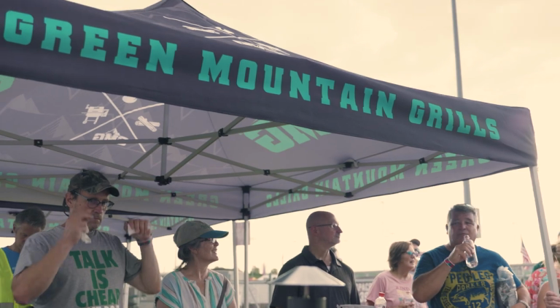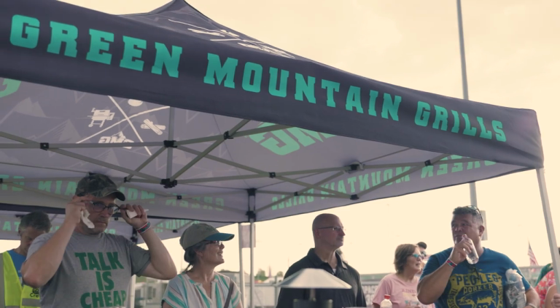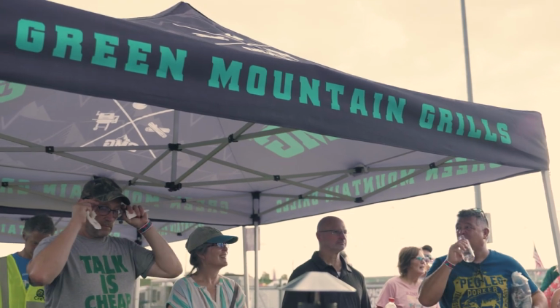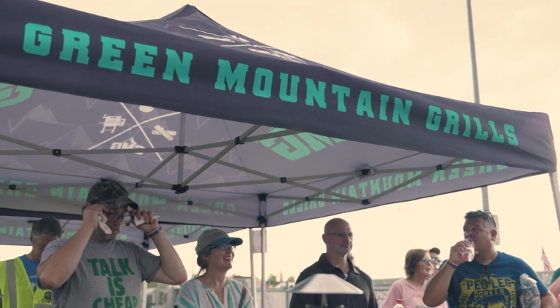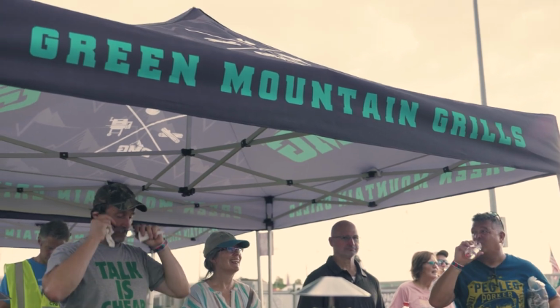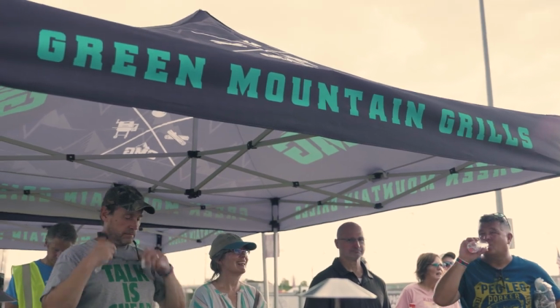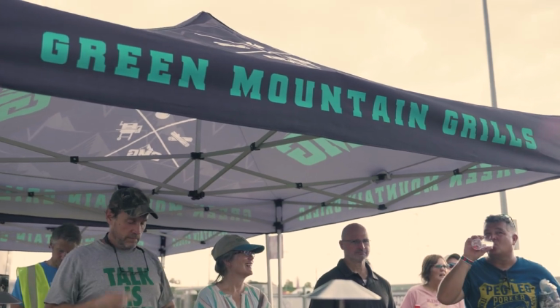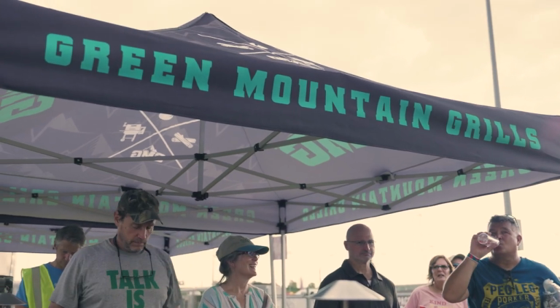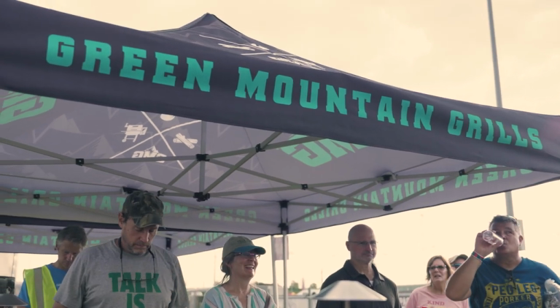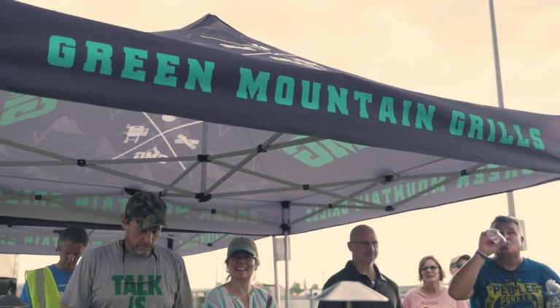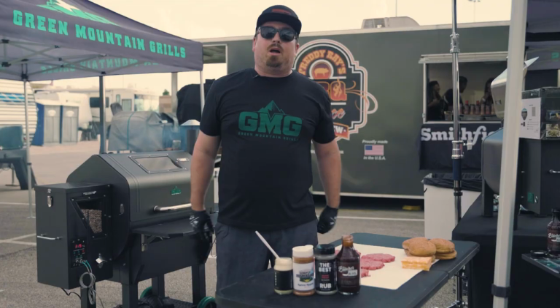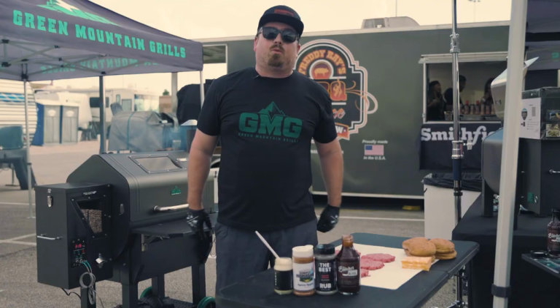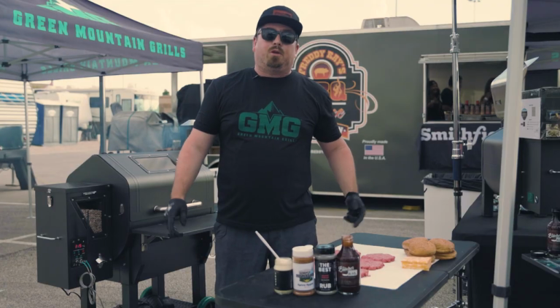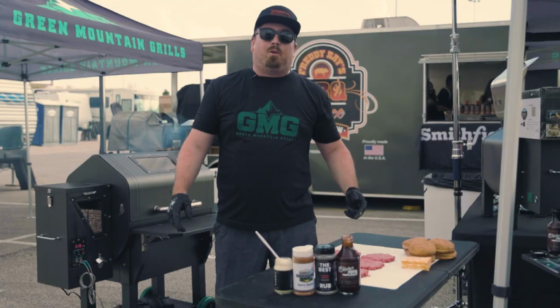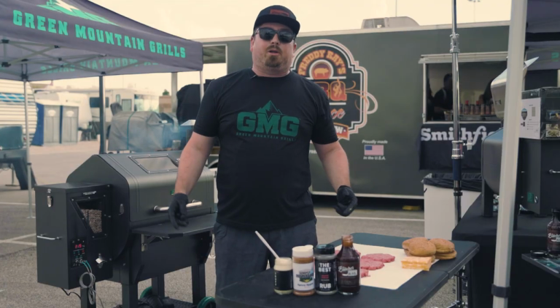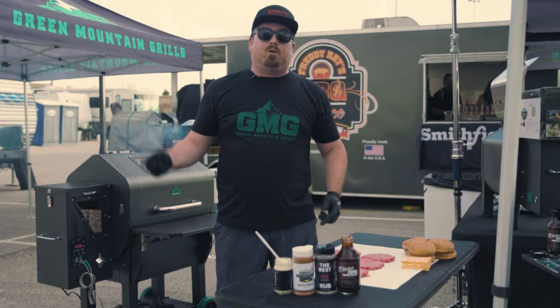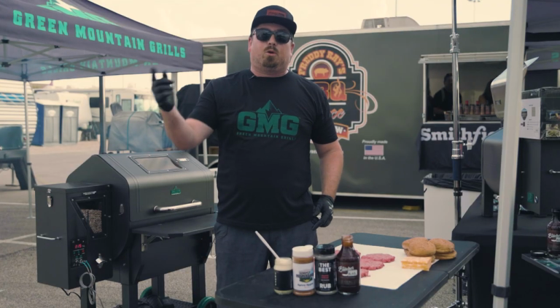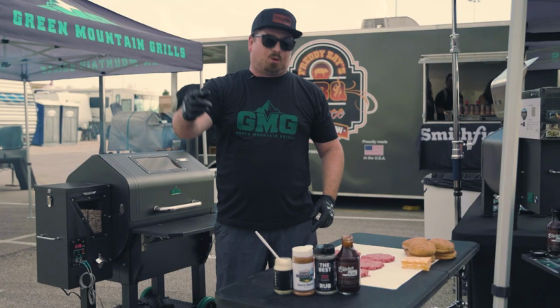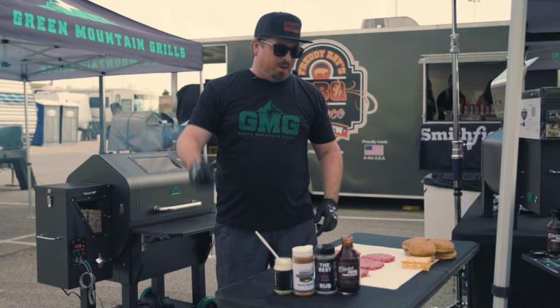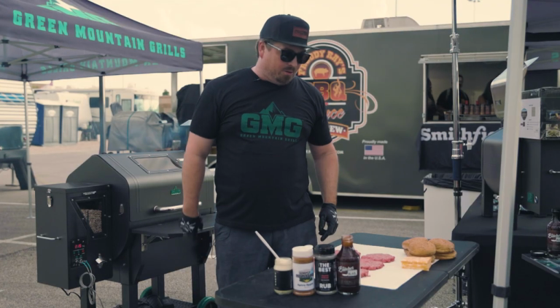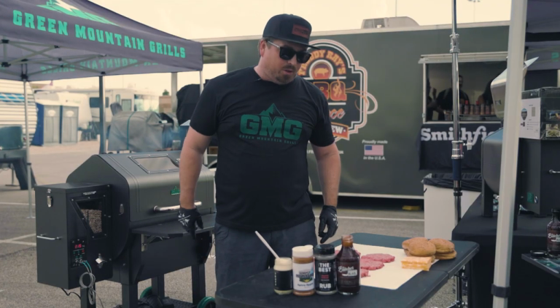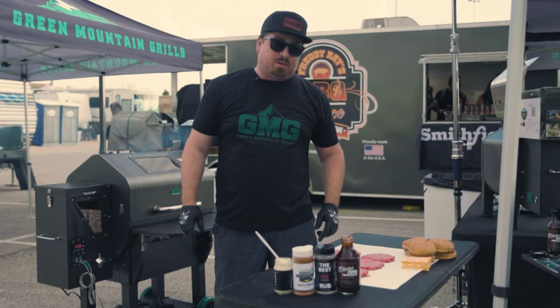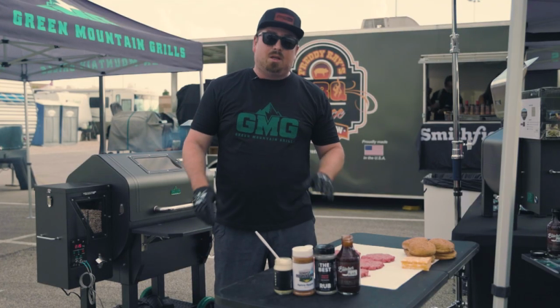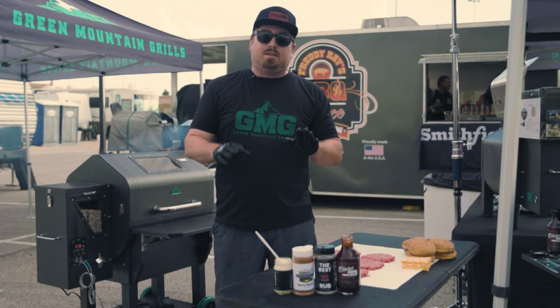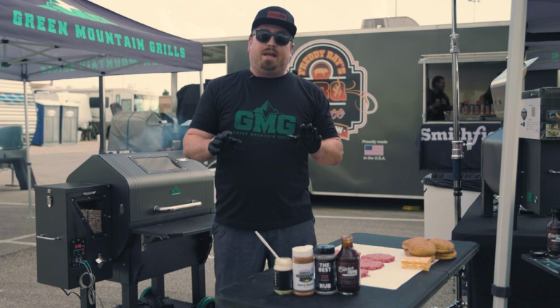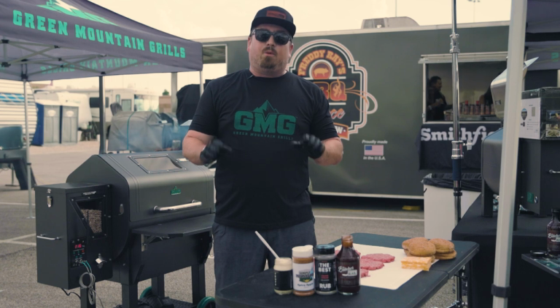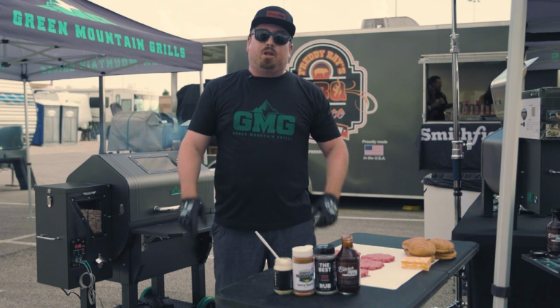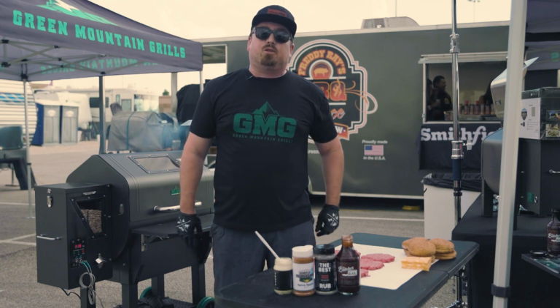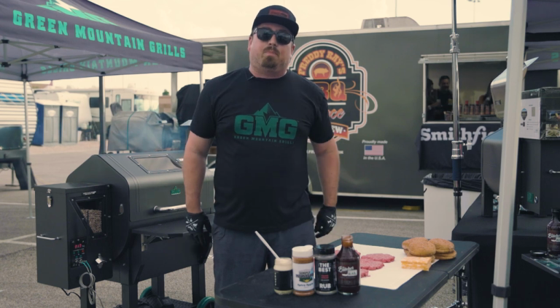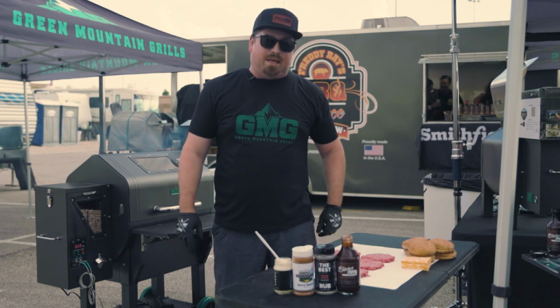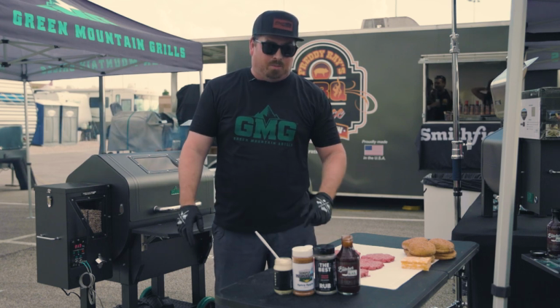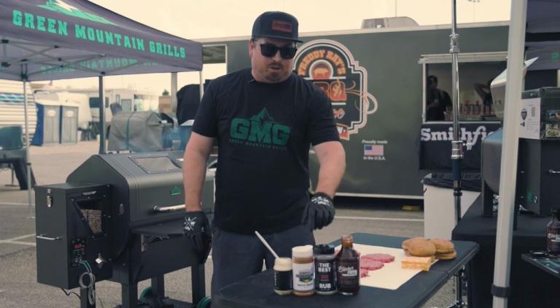Hey everyone, Andy here with Butcher Block, Rooftop BBQ and of course Green Mountain Grills. Today we're gonna do some pig candy burgers.